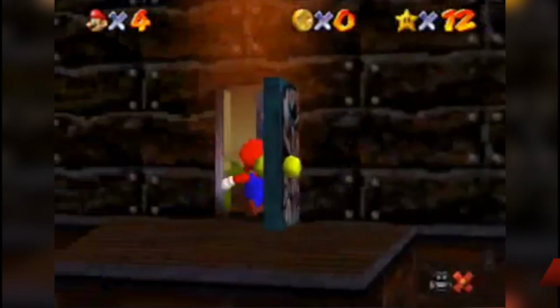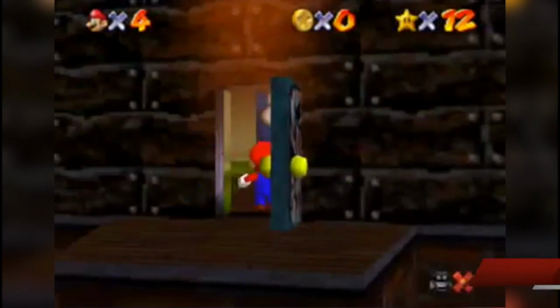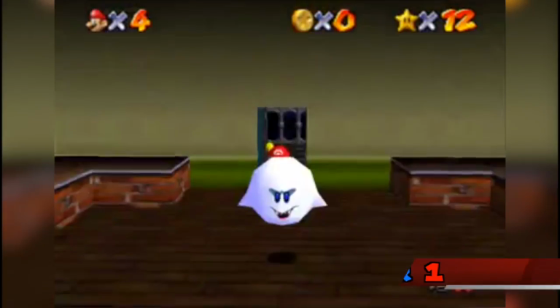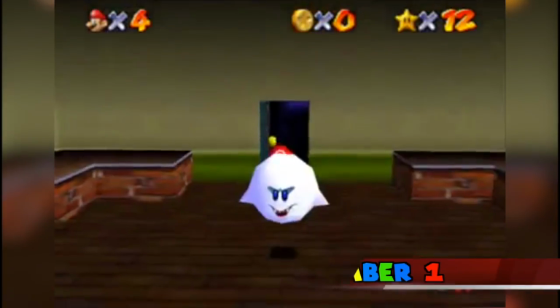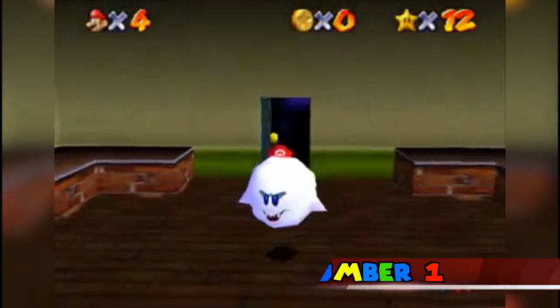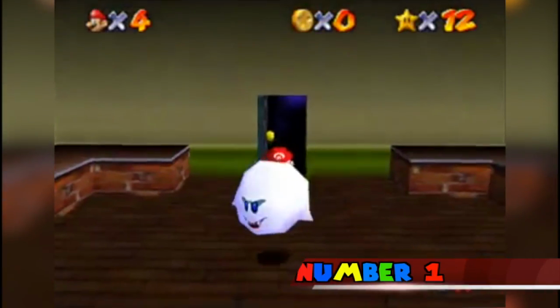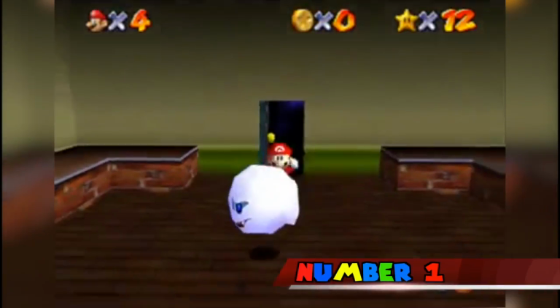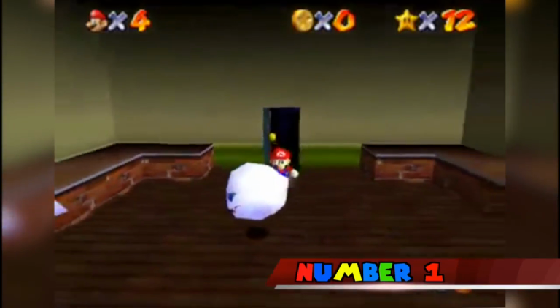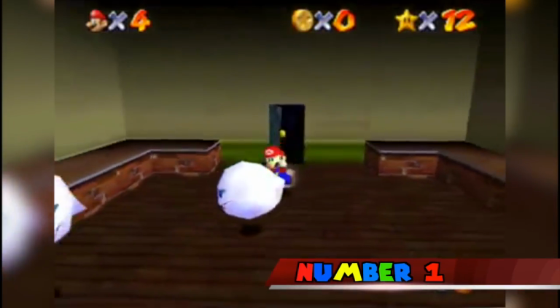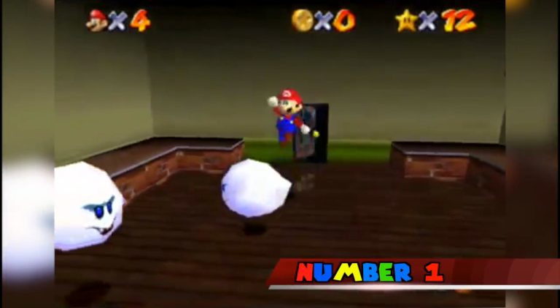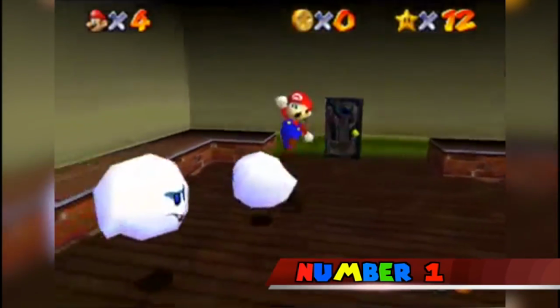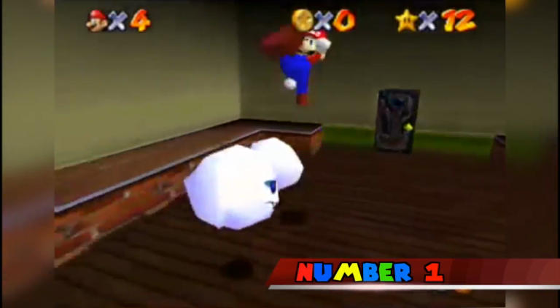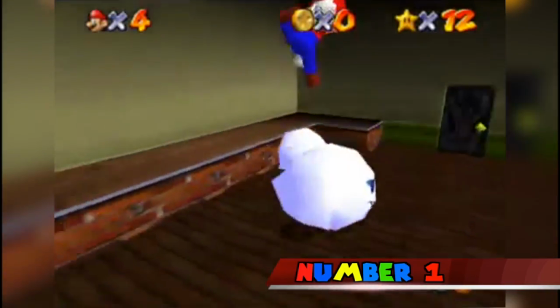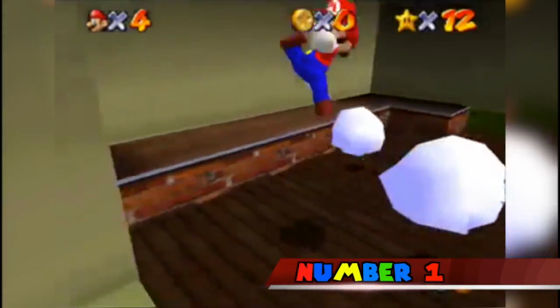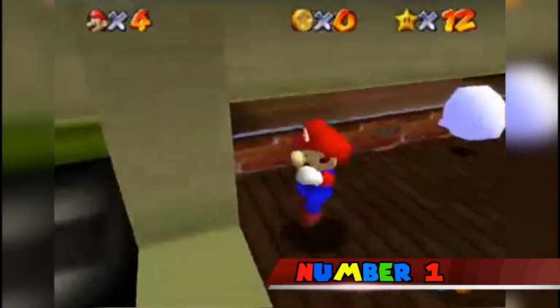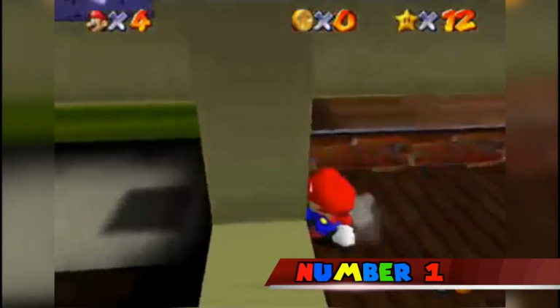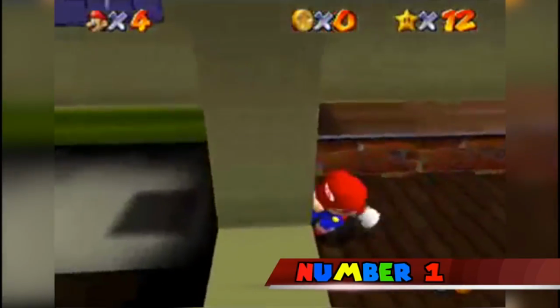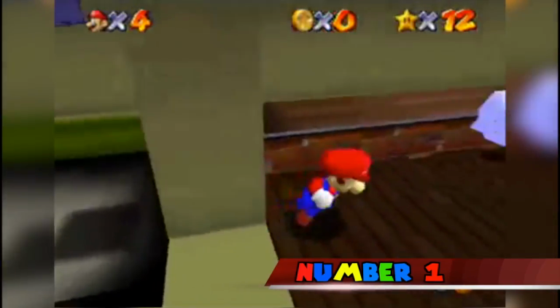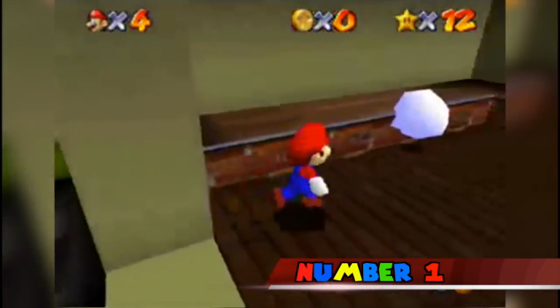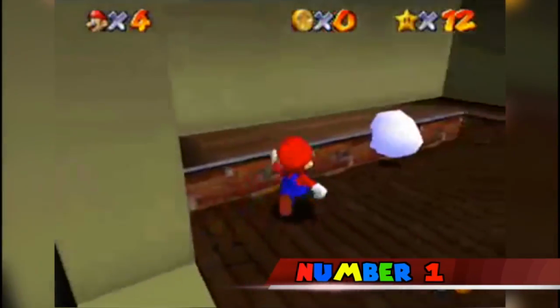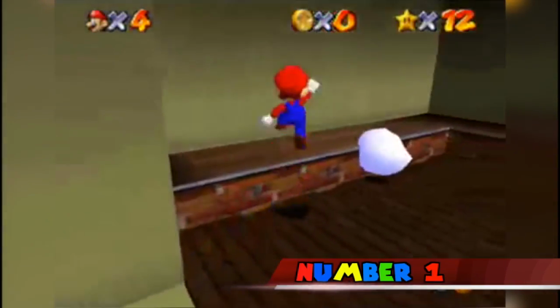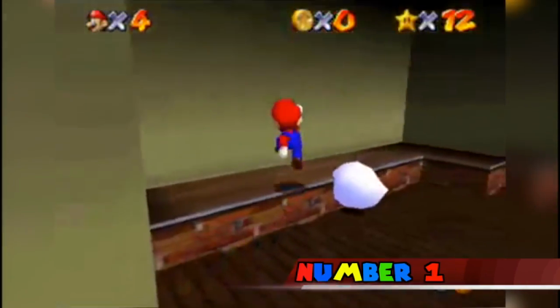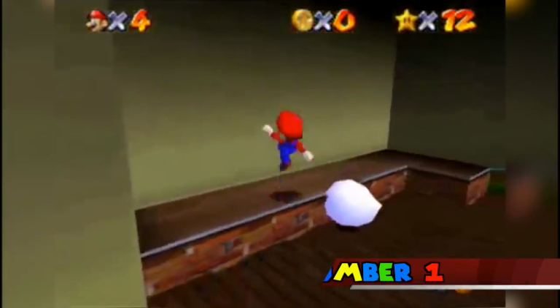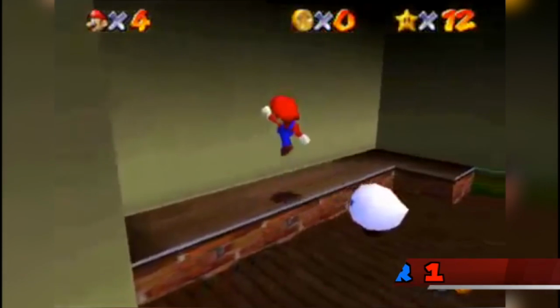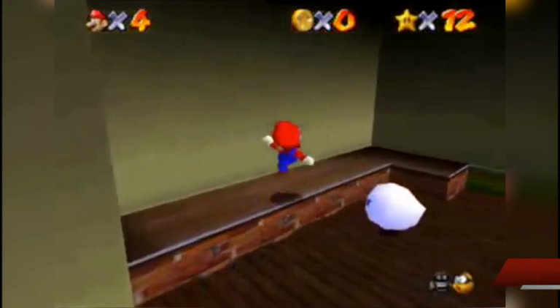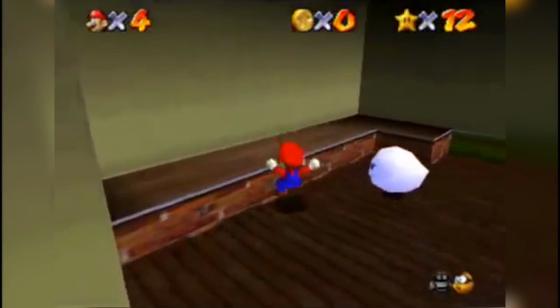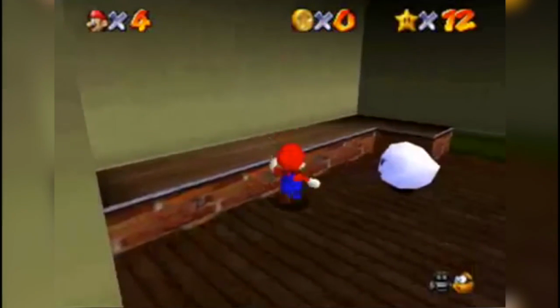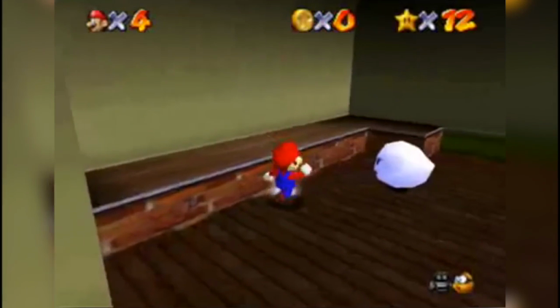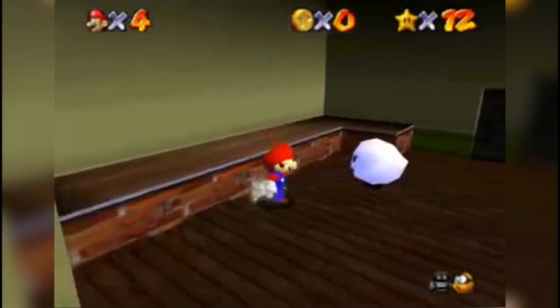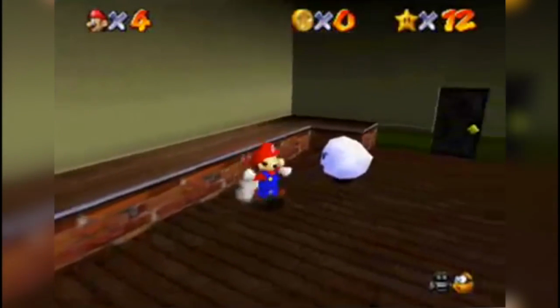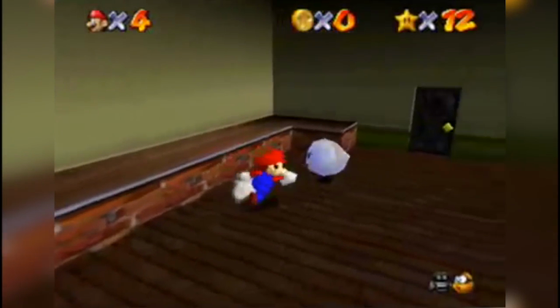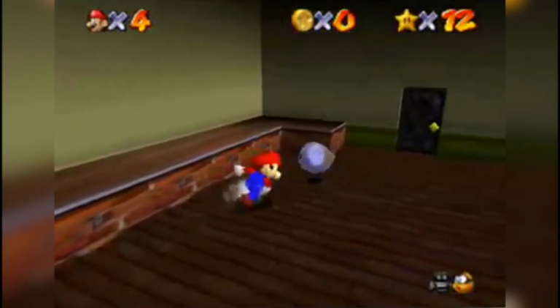Number 1. Boo's creepy laugh is actually just Bowser's laugh sped up.